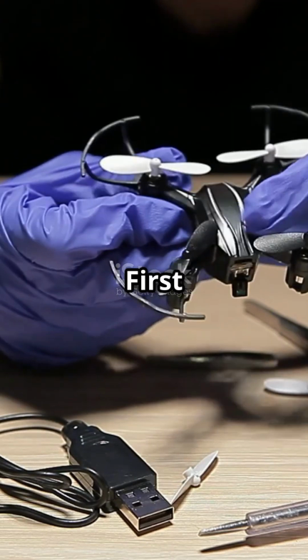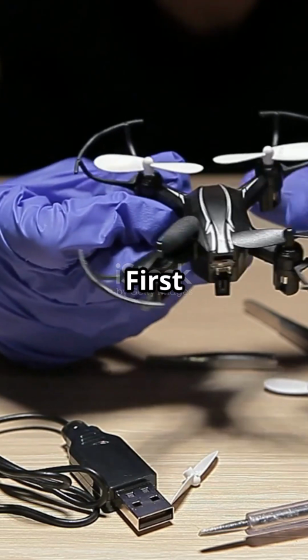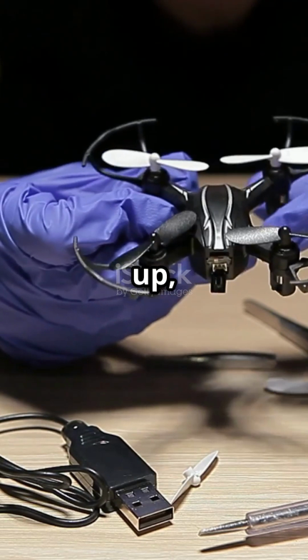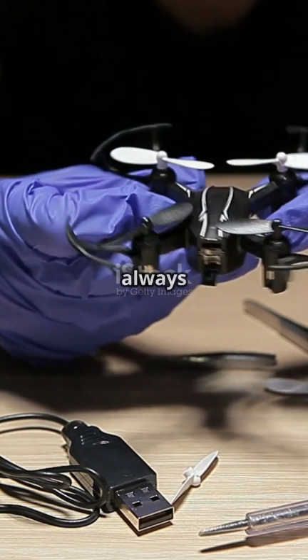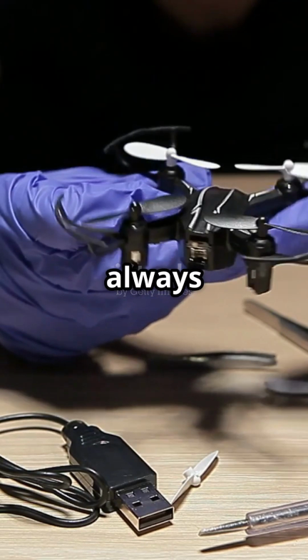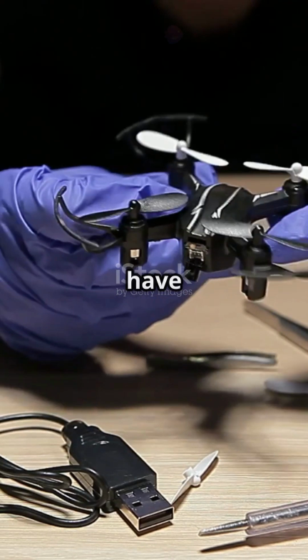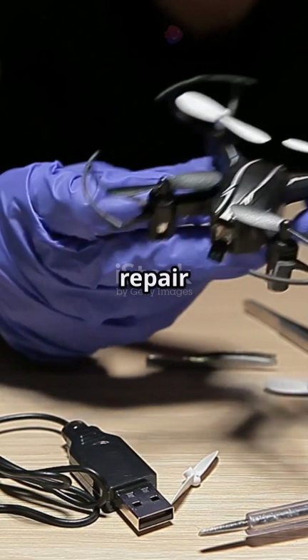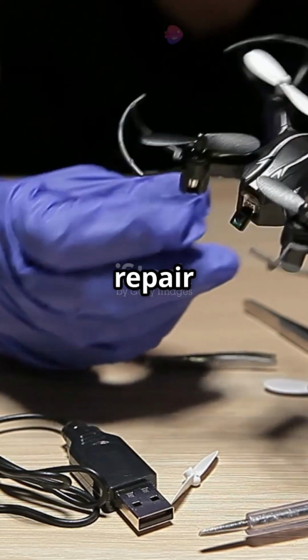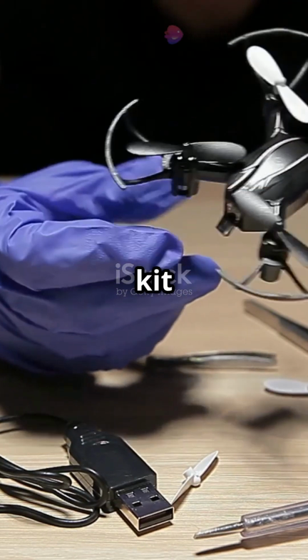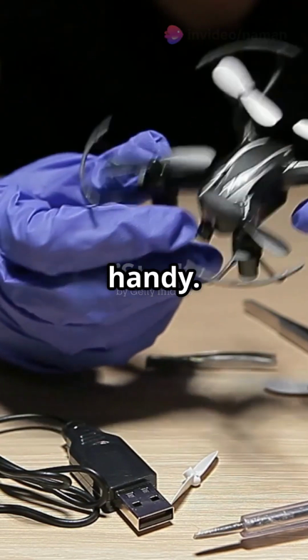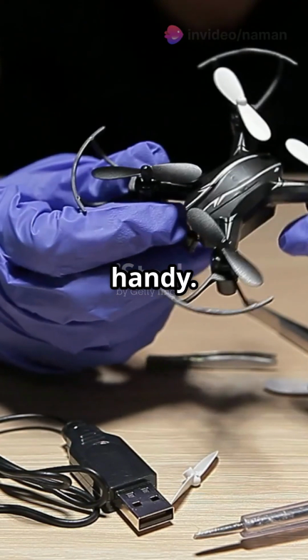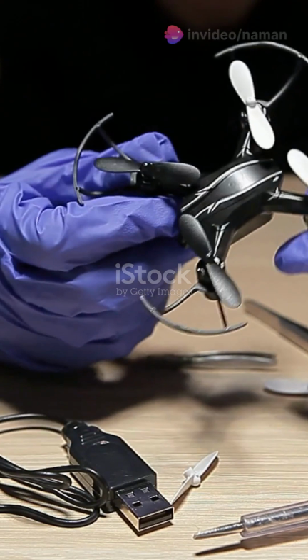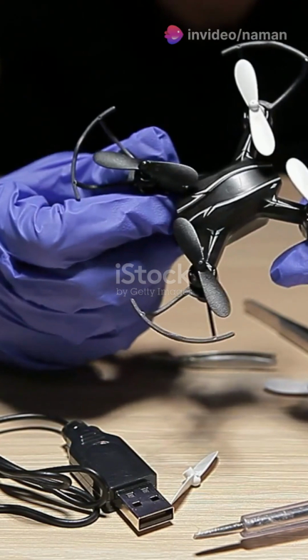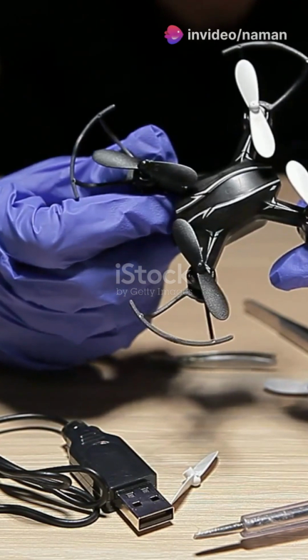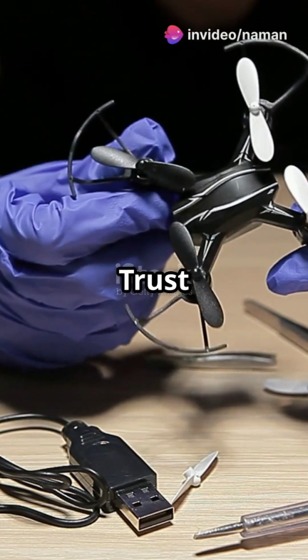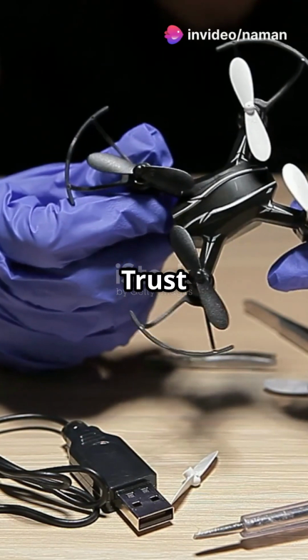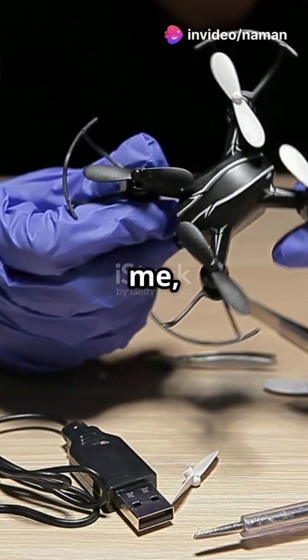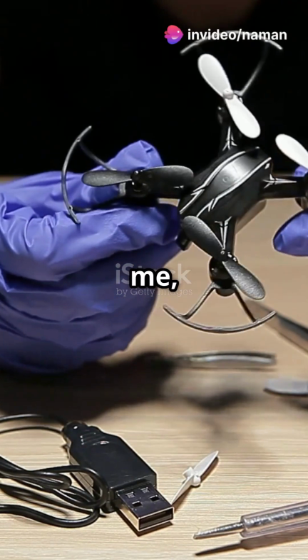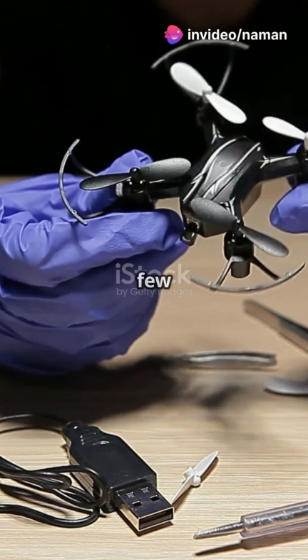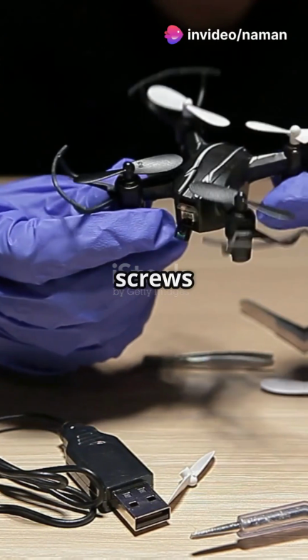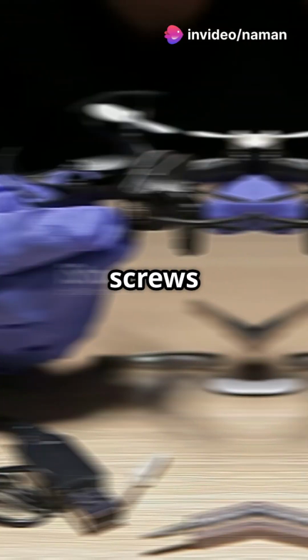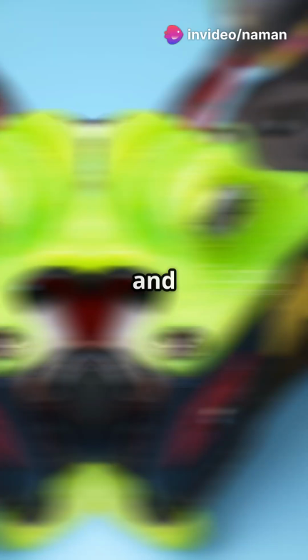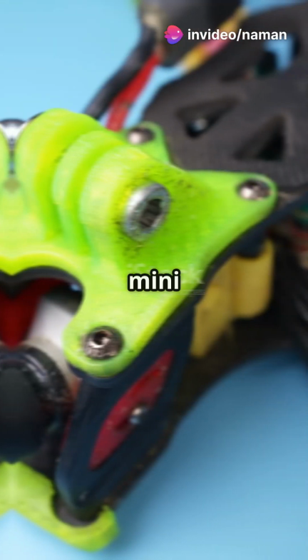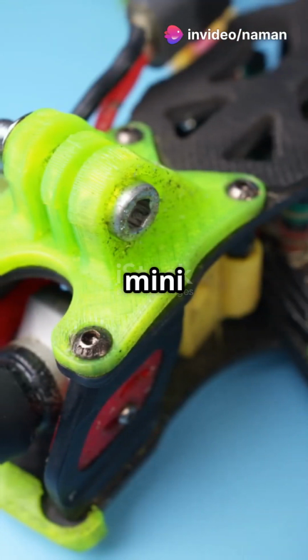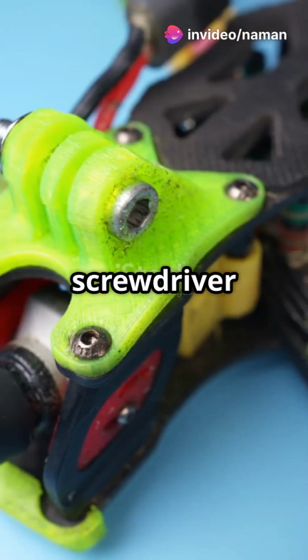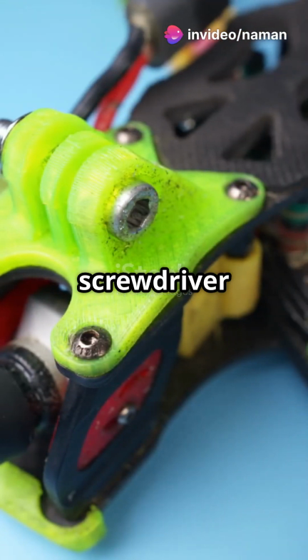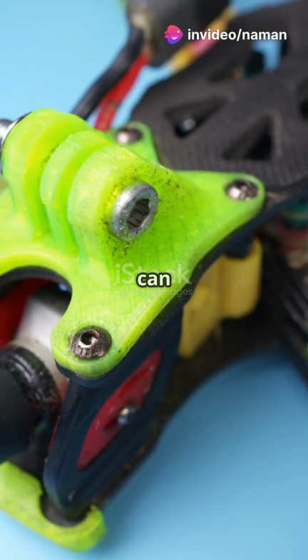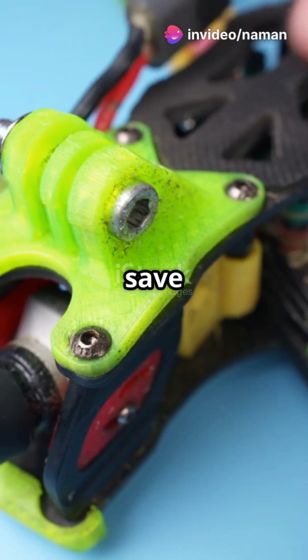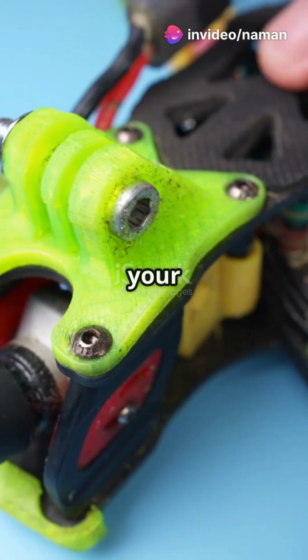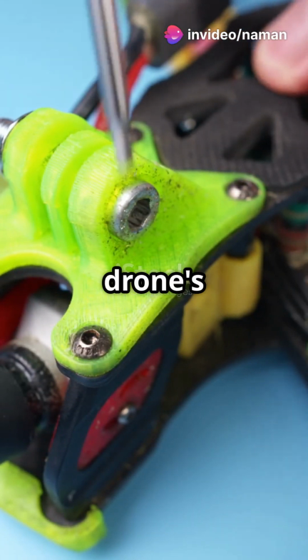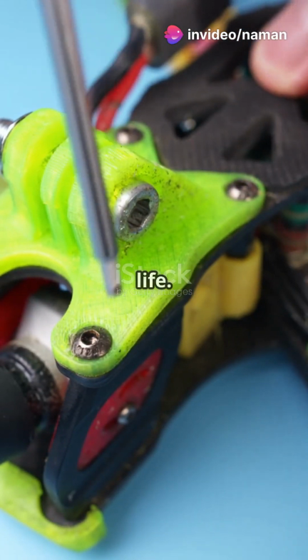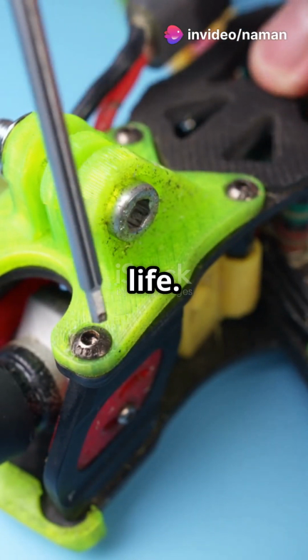First up, always have a repair kit handy. Trust me, a few screws and a mini screwdriver can save your drone's life.